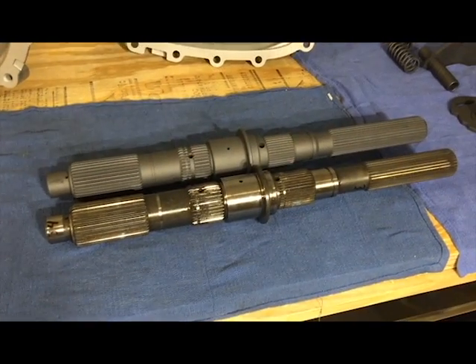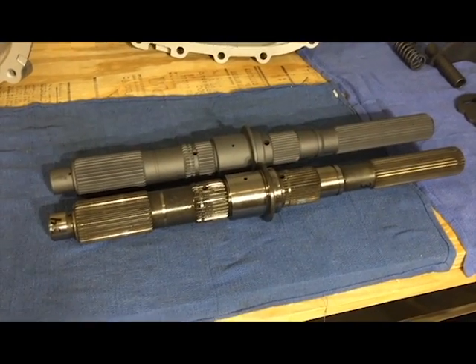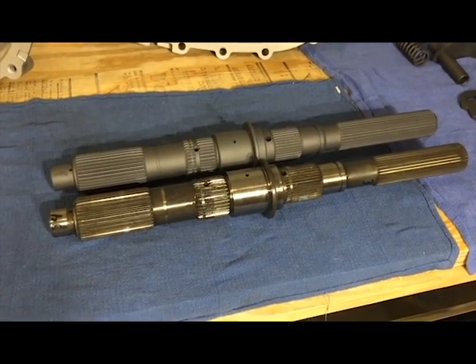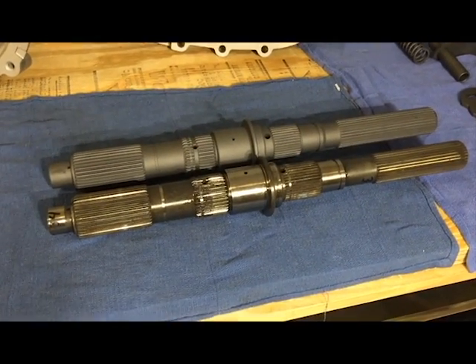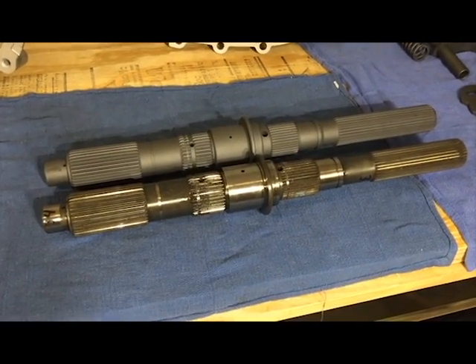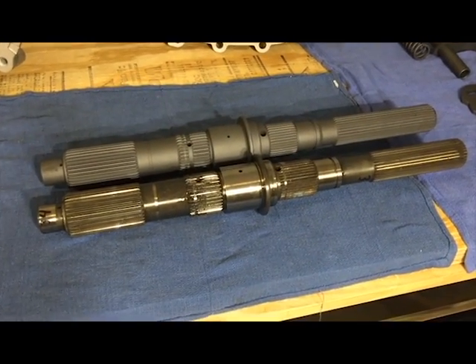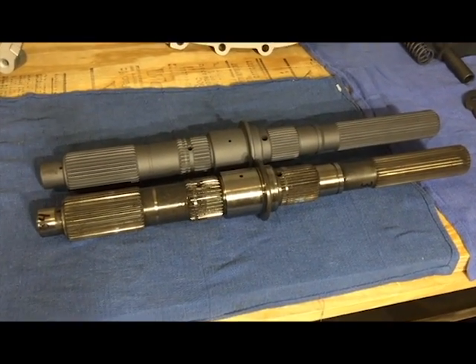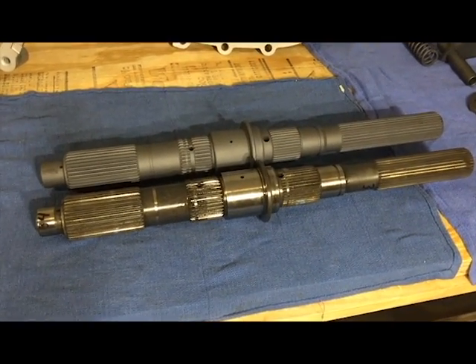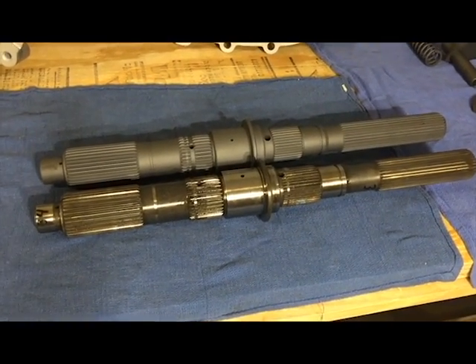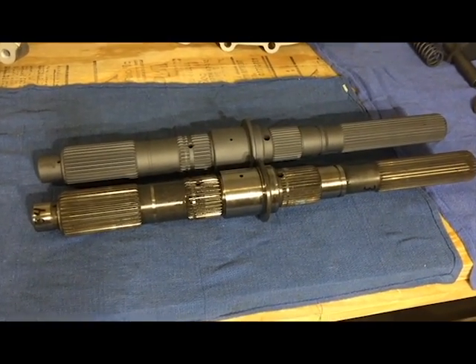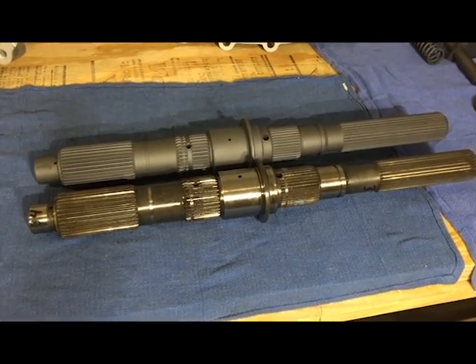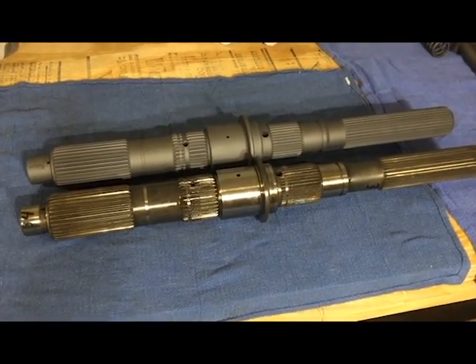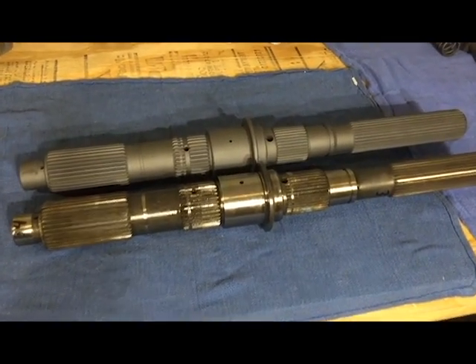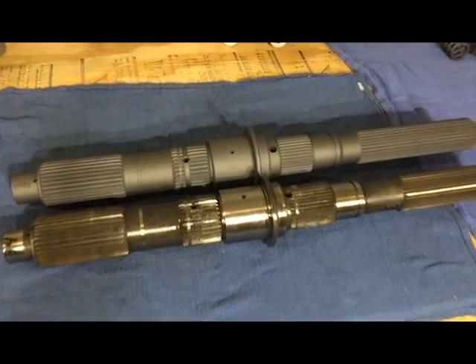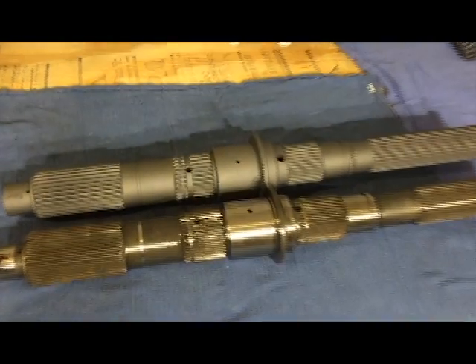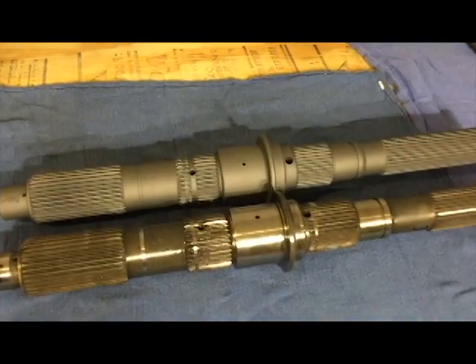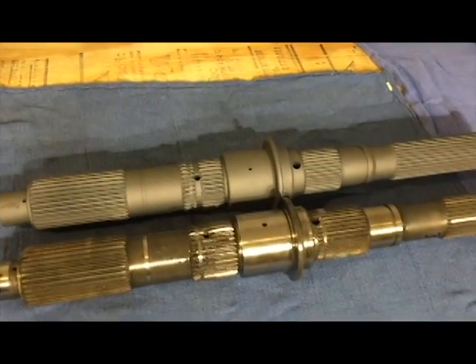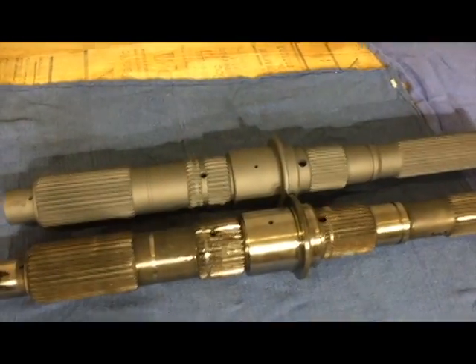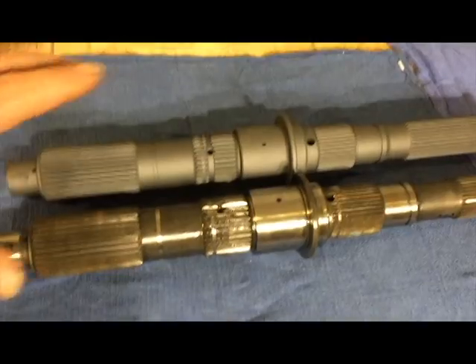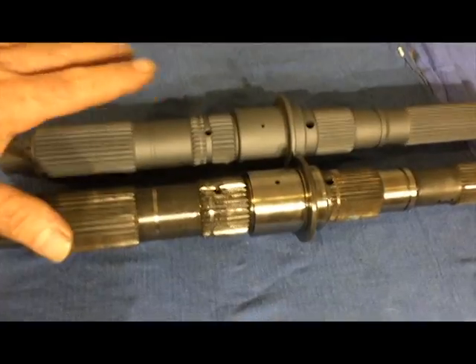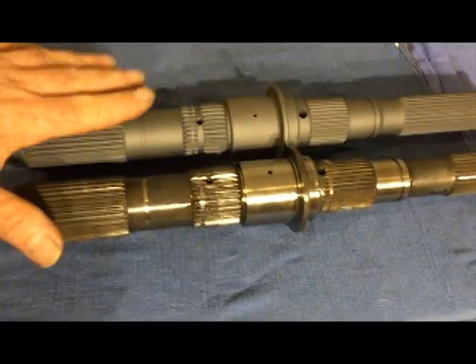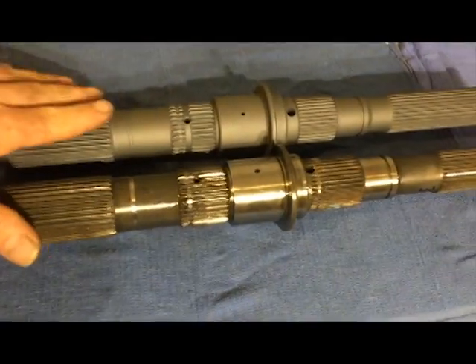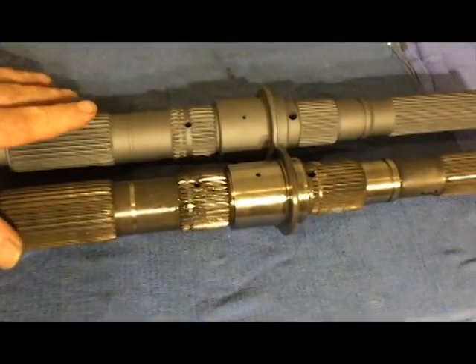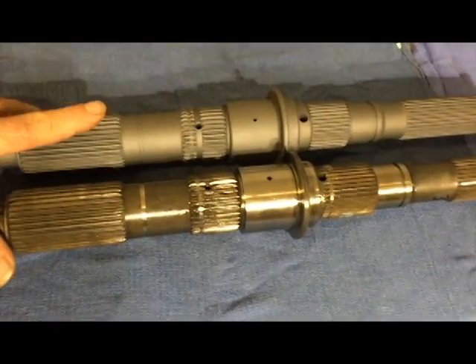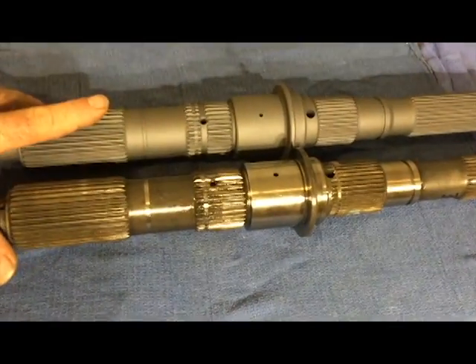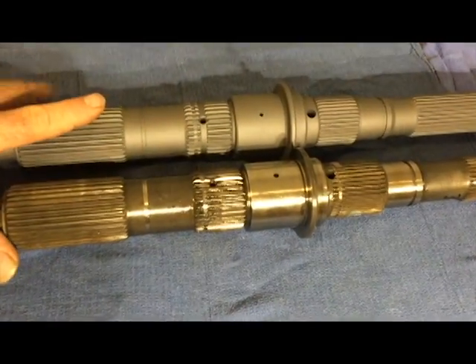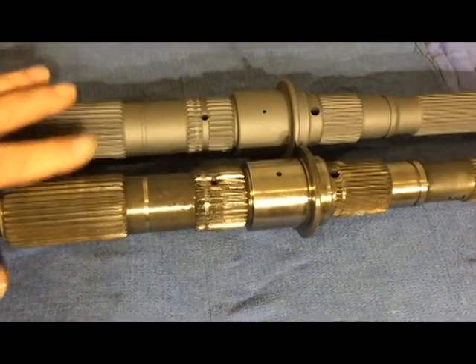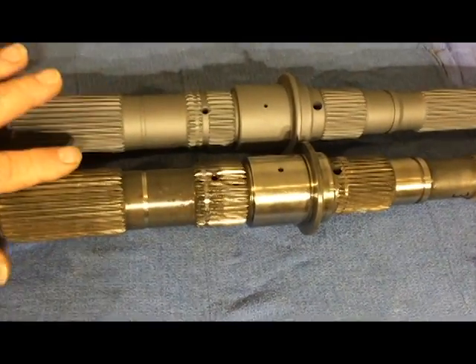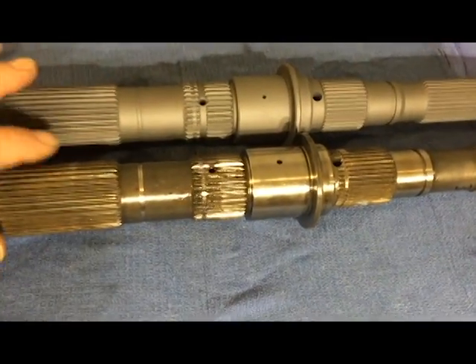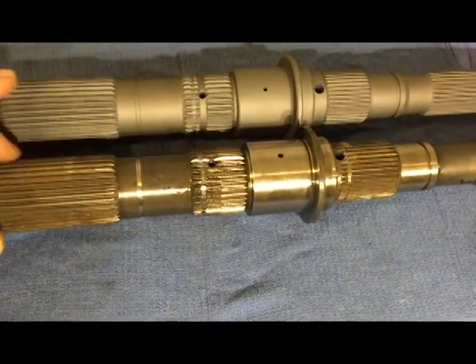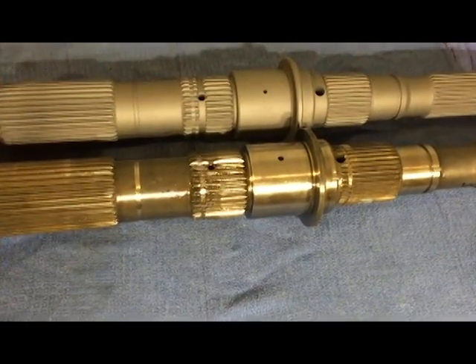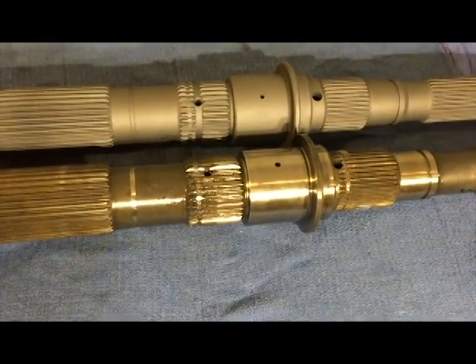This is your main shaft — coated and uncoated.